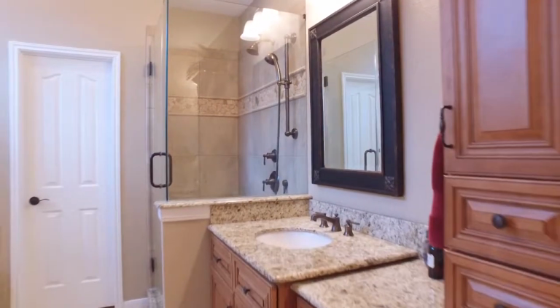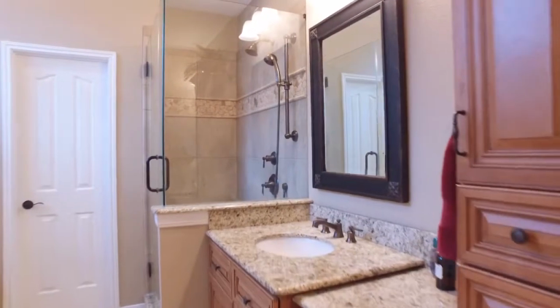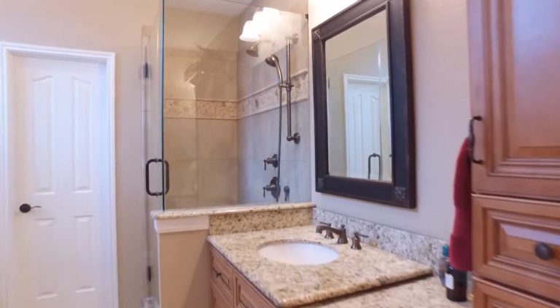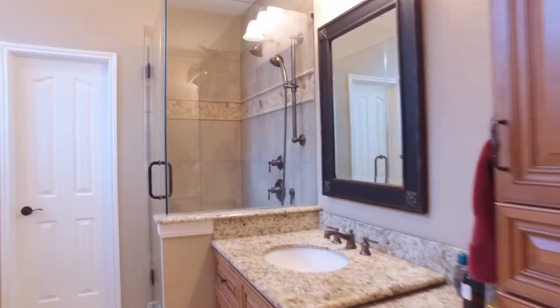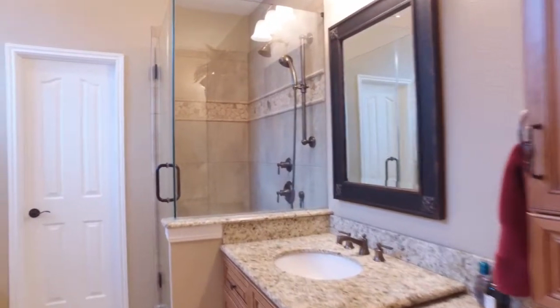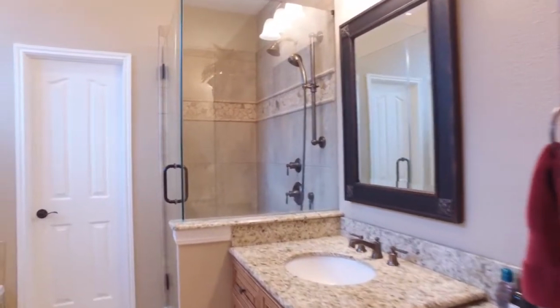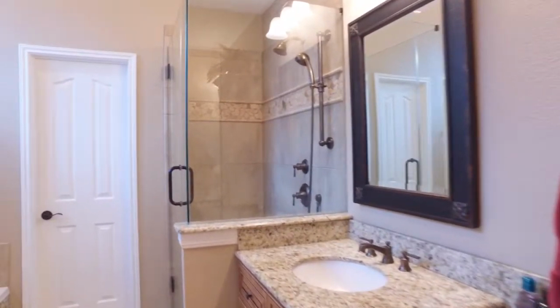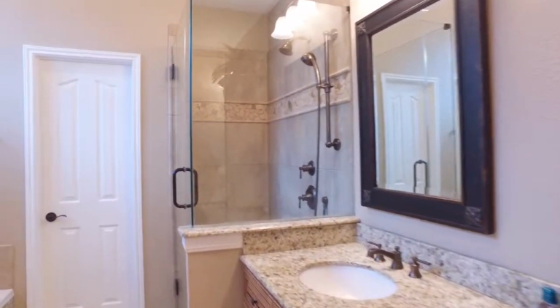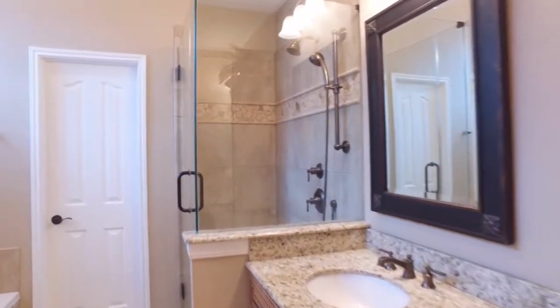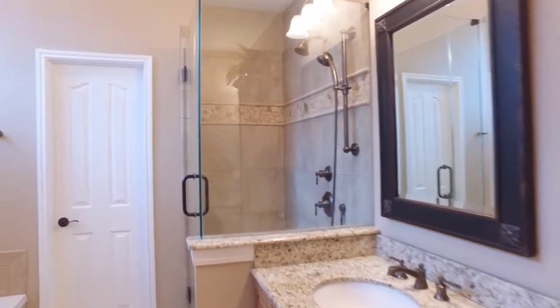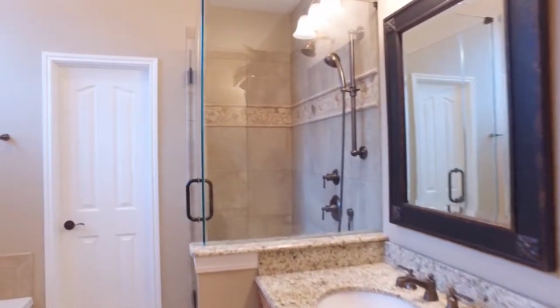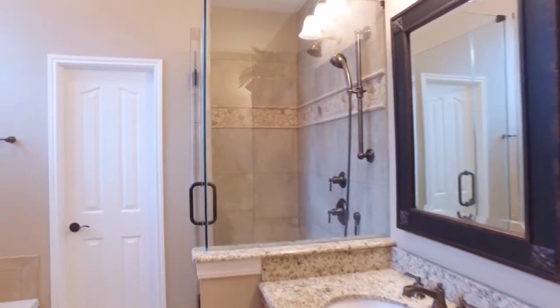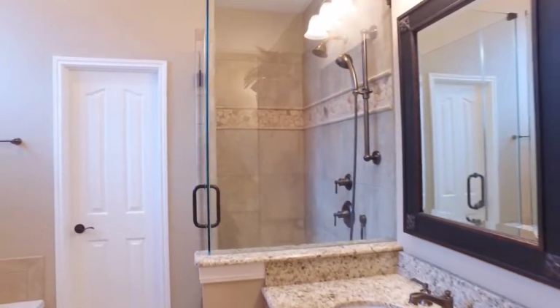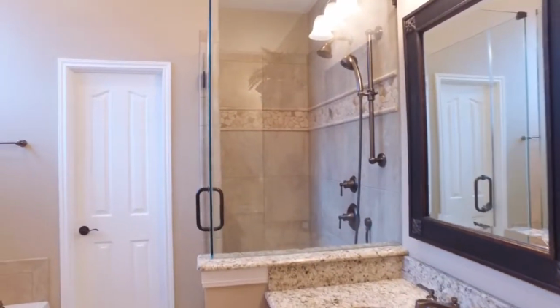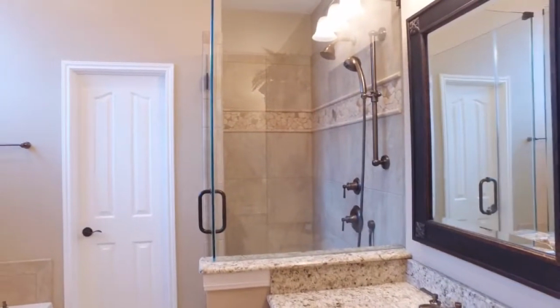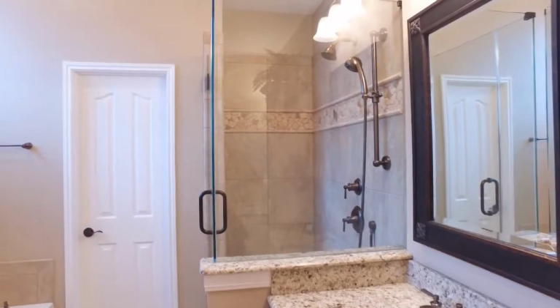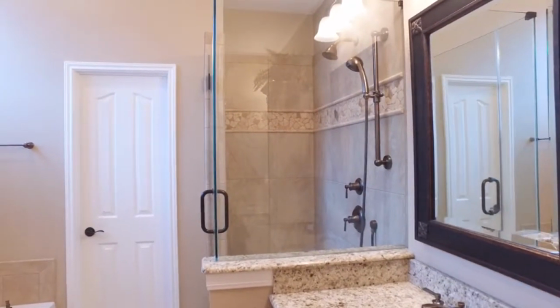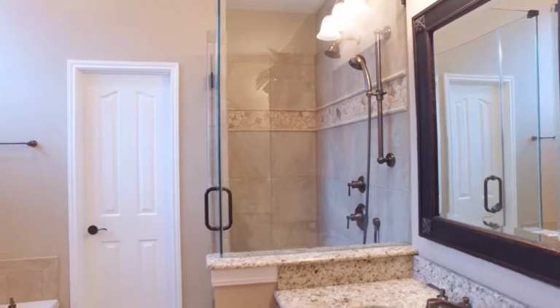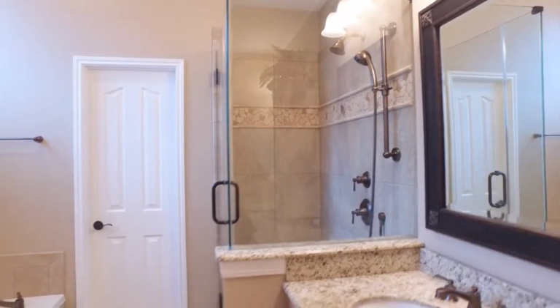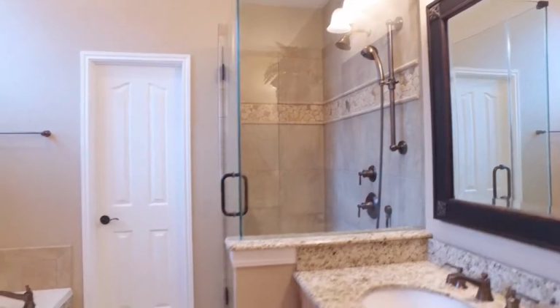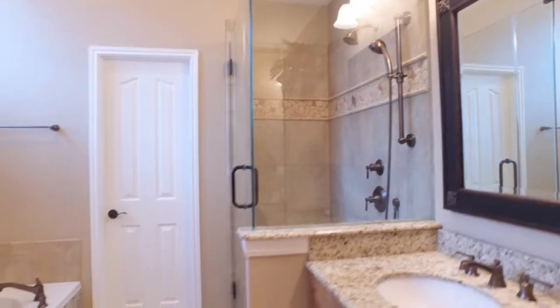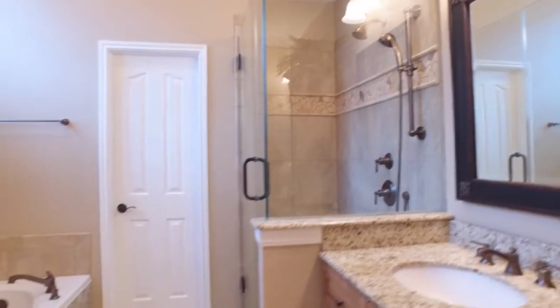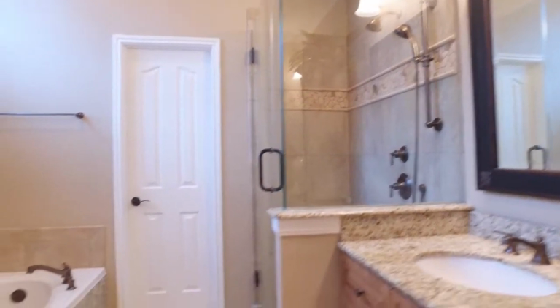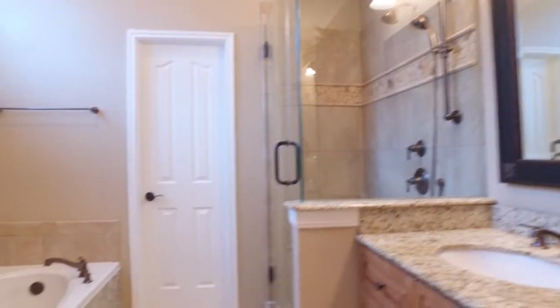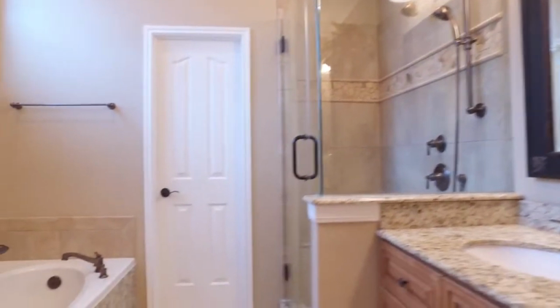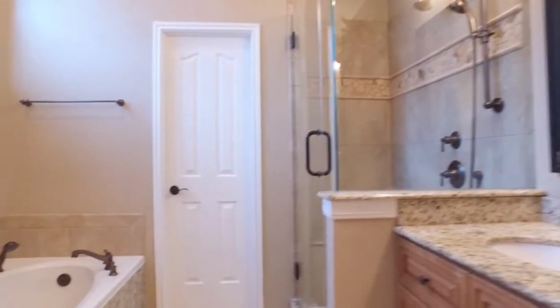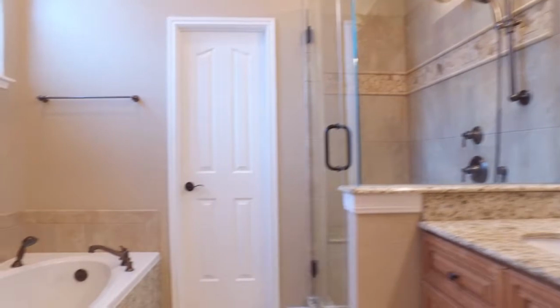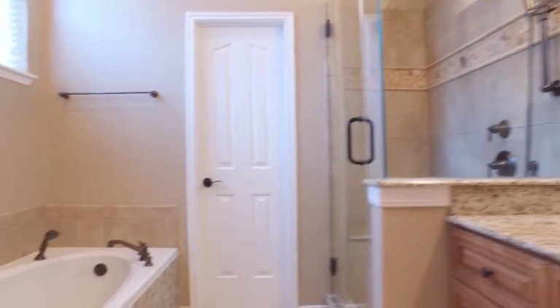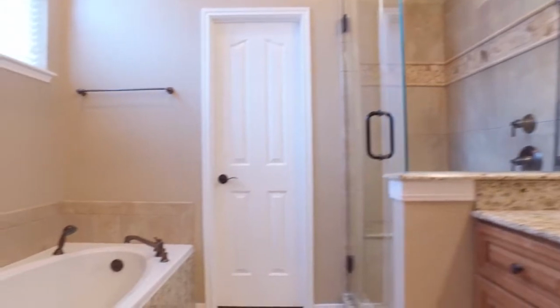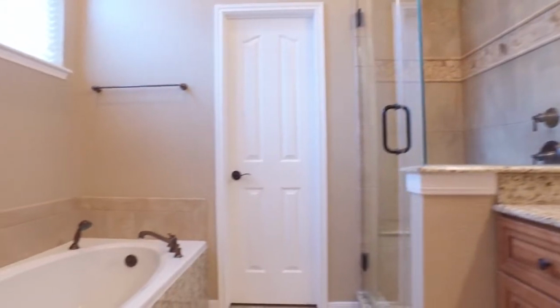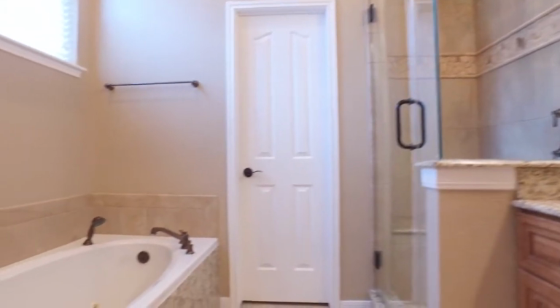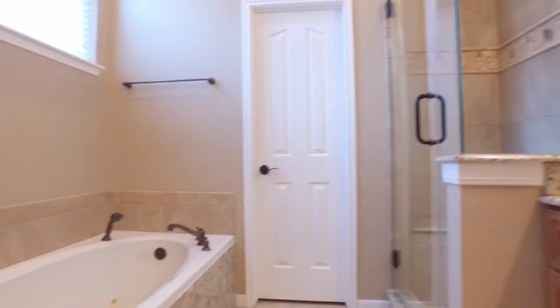There are also separate sinks and framed mirrors. What a beautiful place to relax.